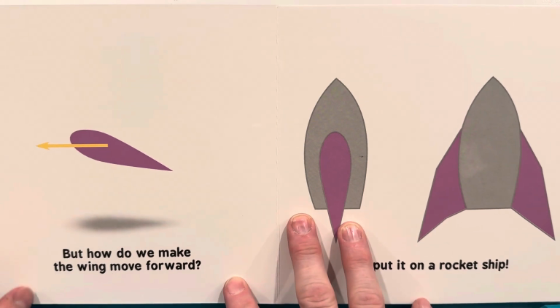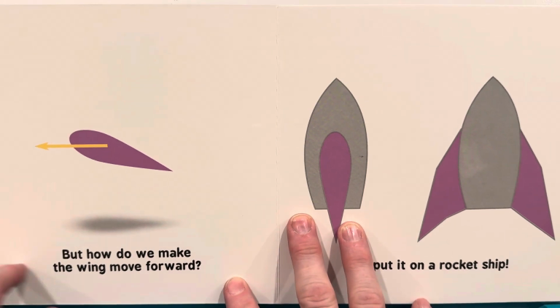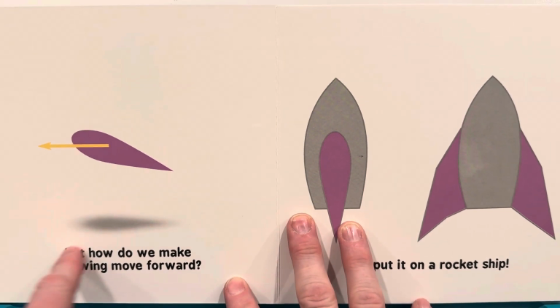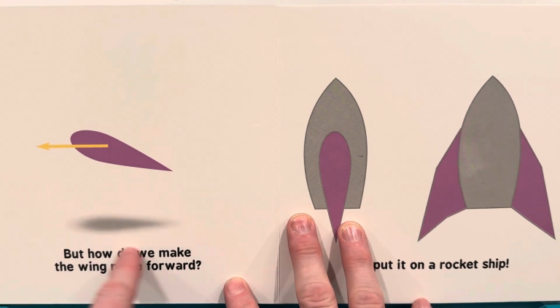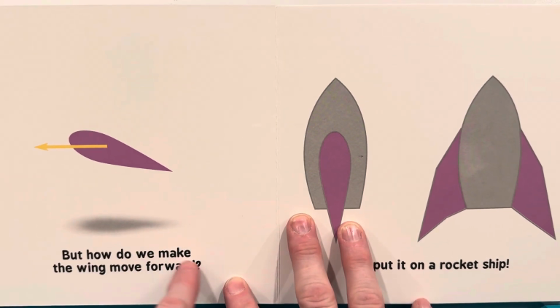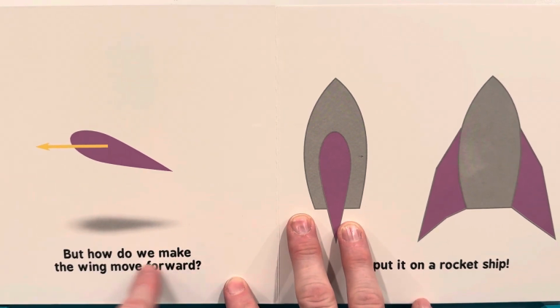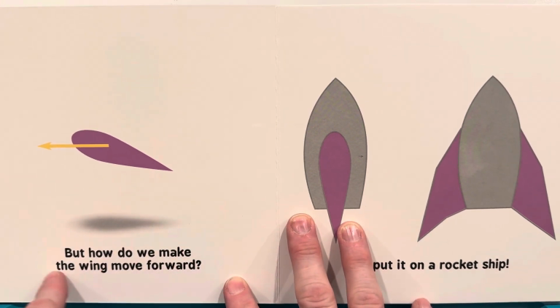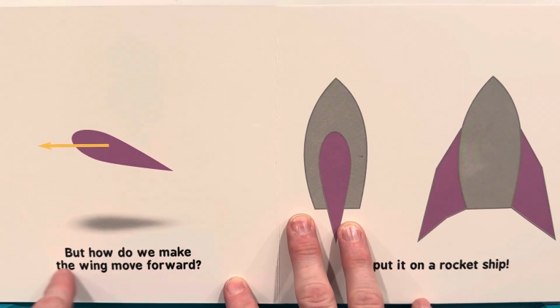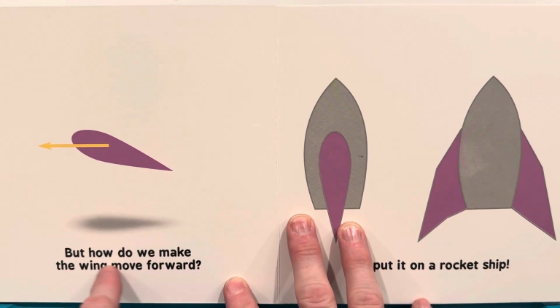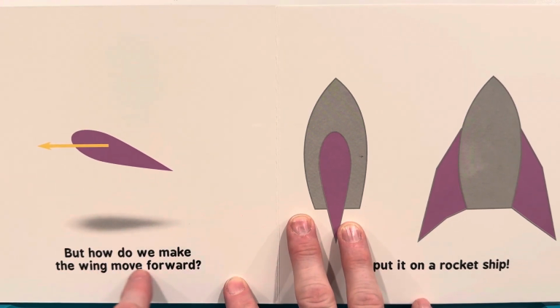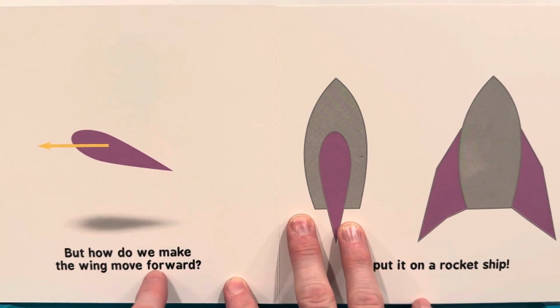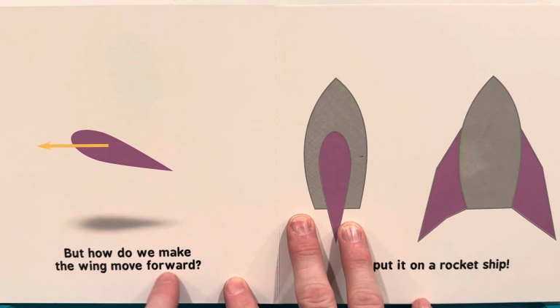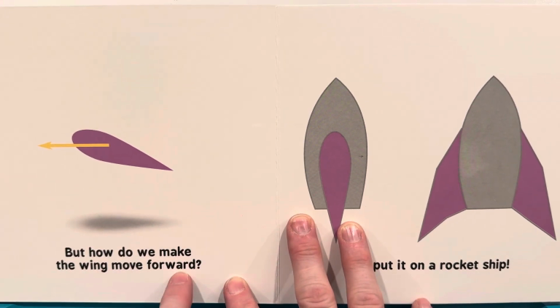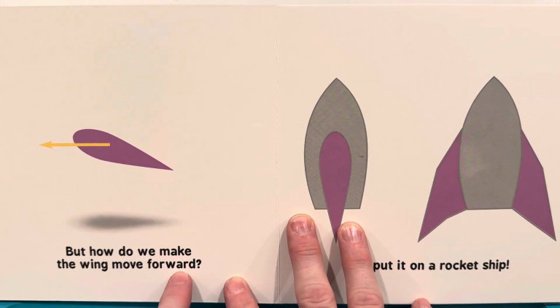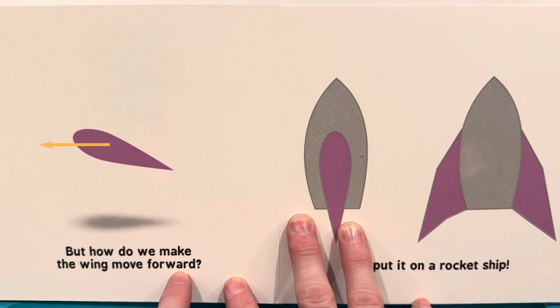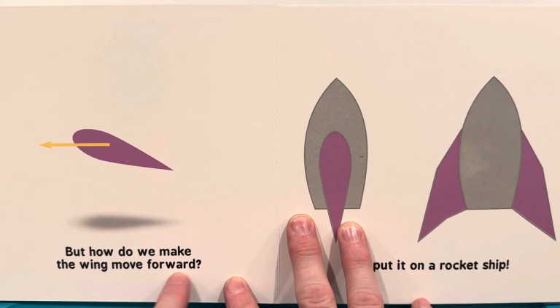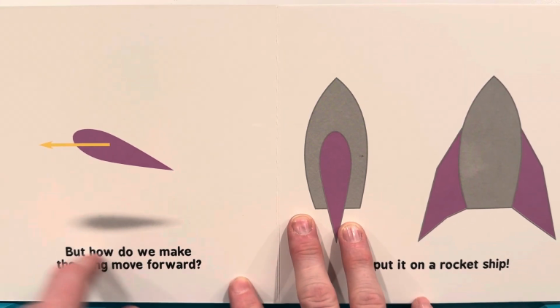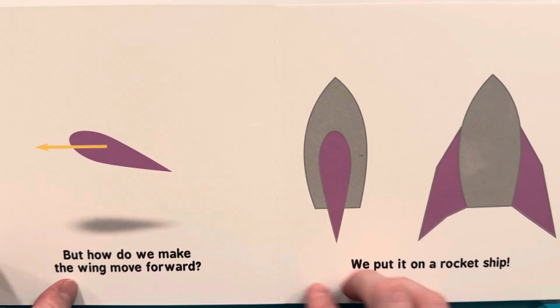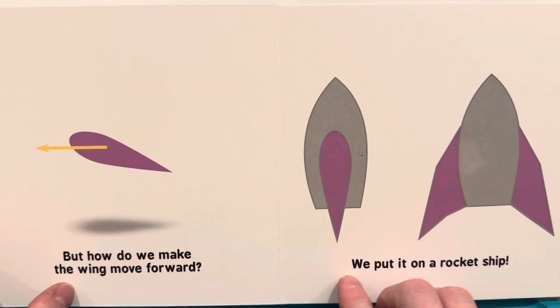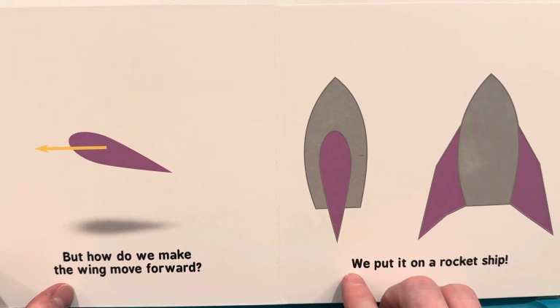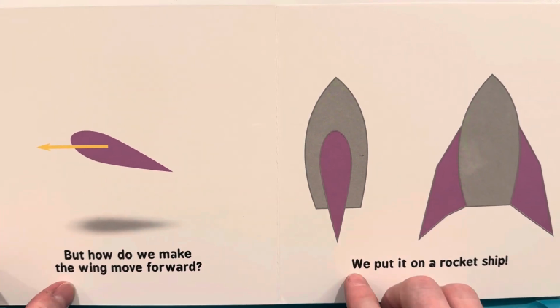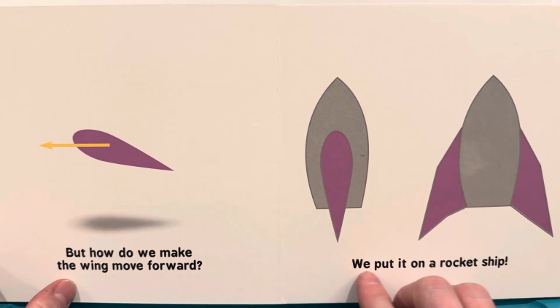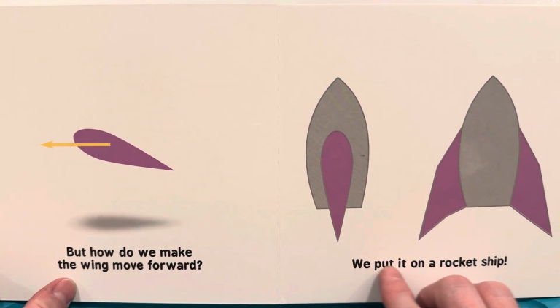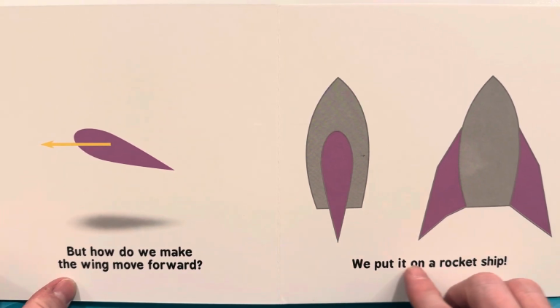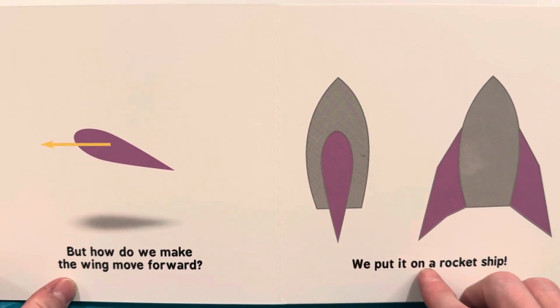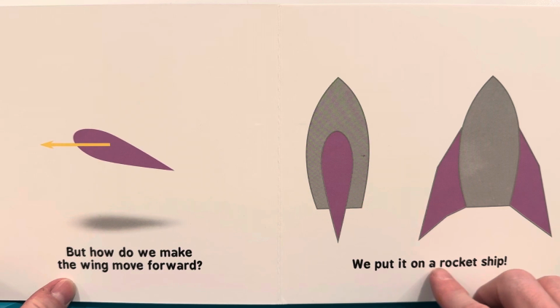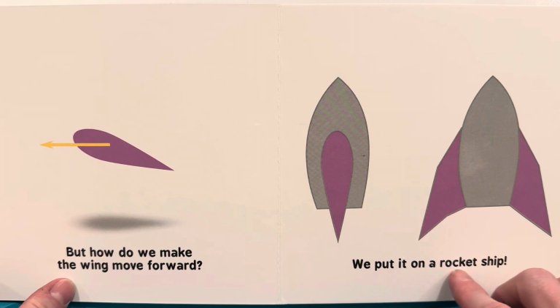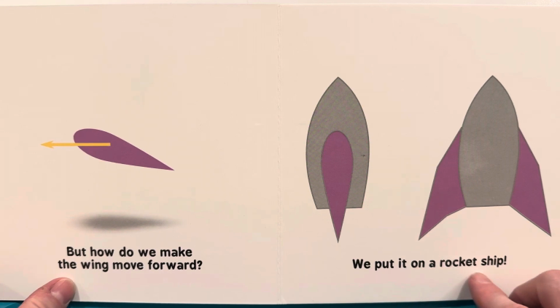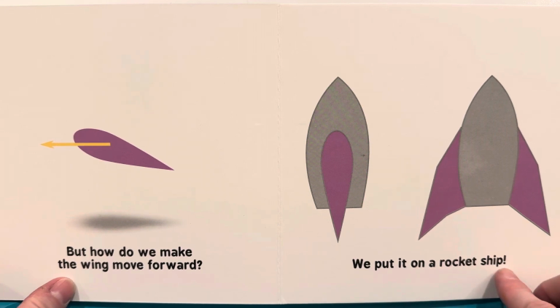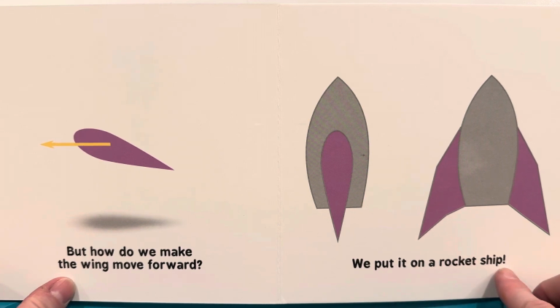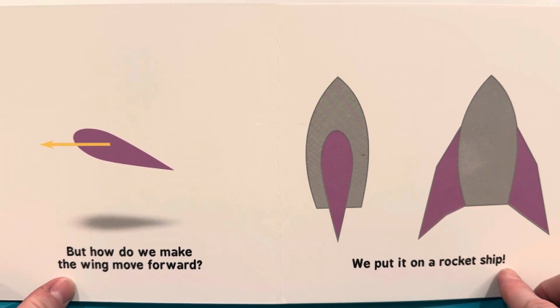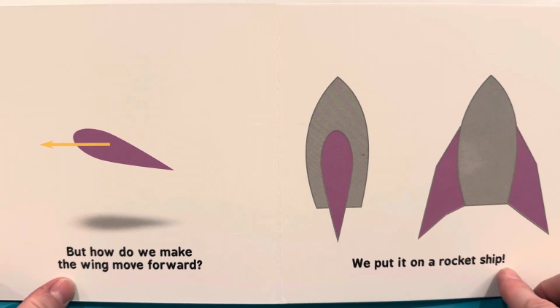But how do we make the wing move forward? We put it on a rocket ship!